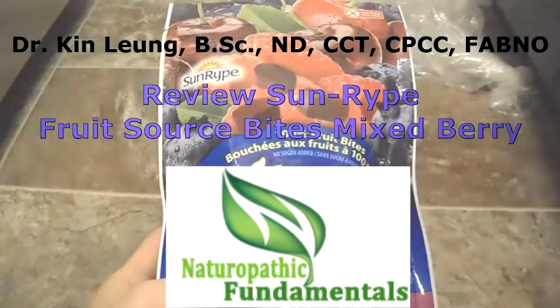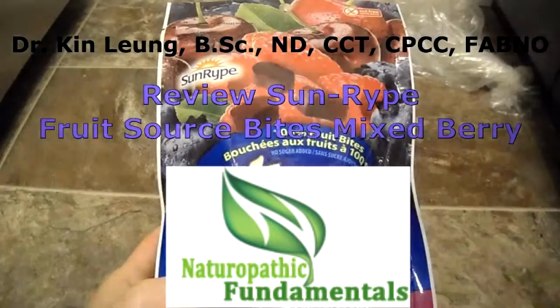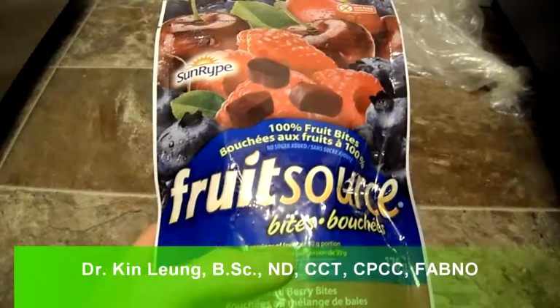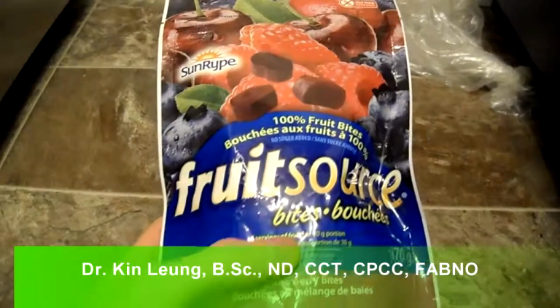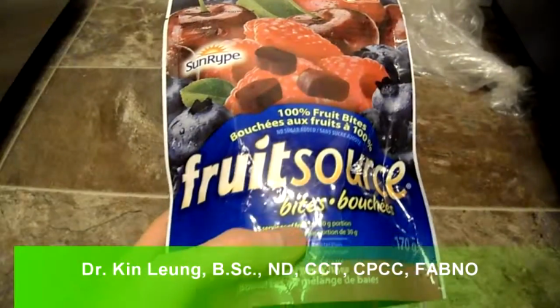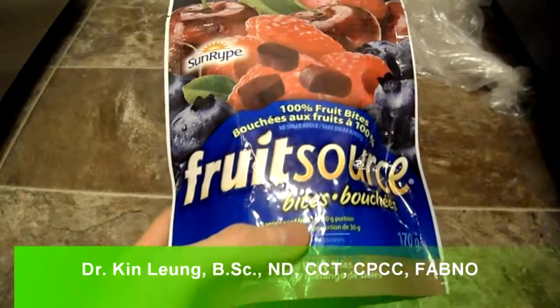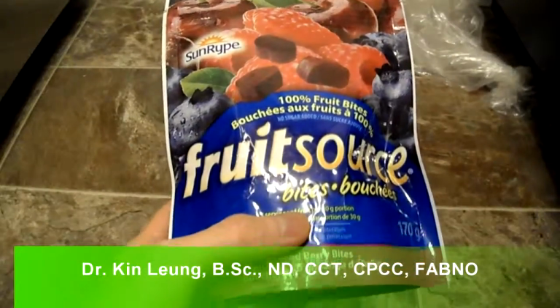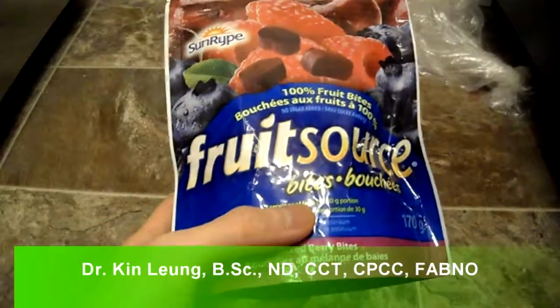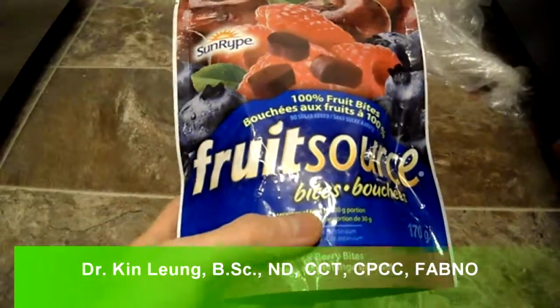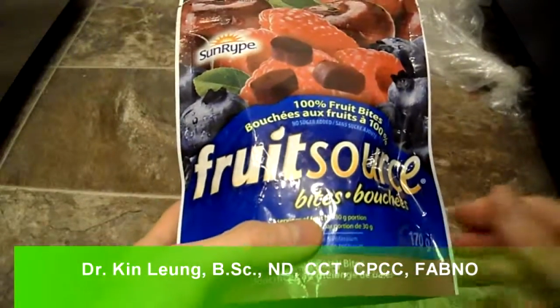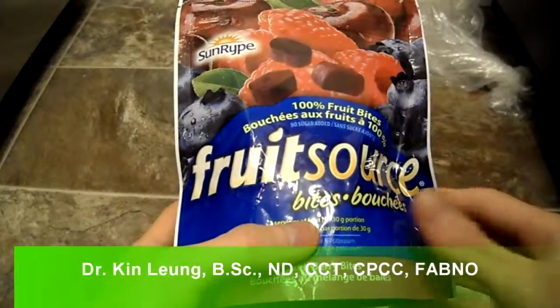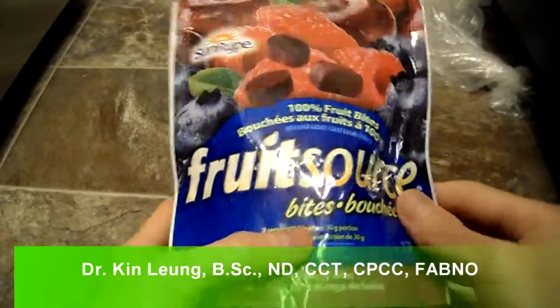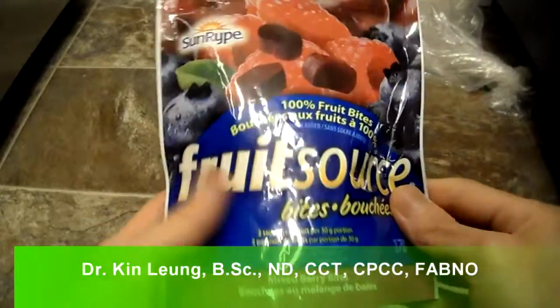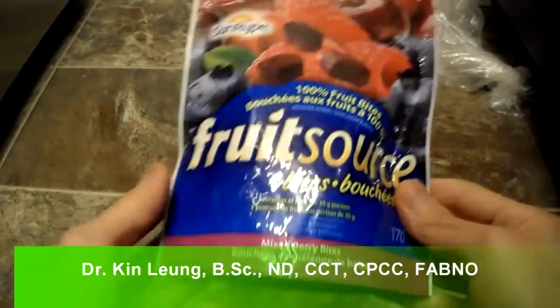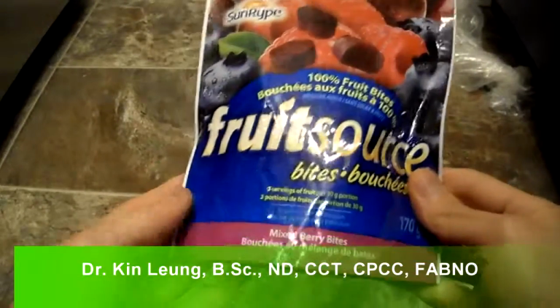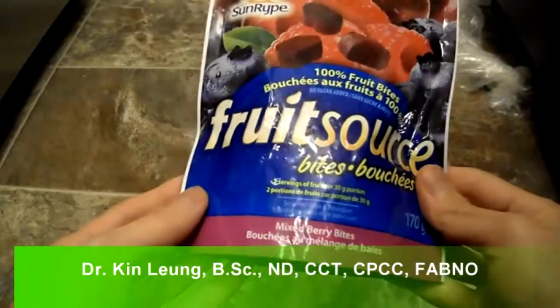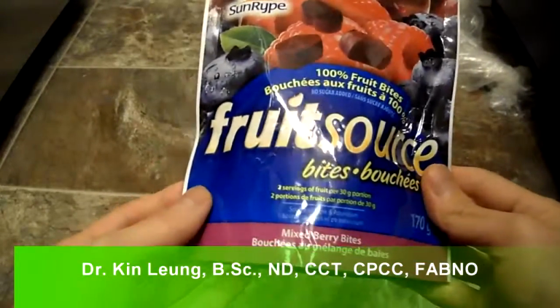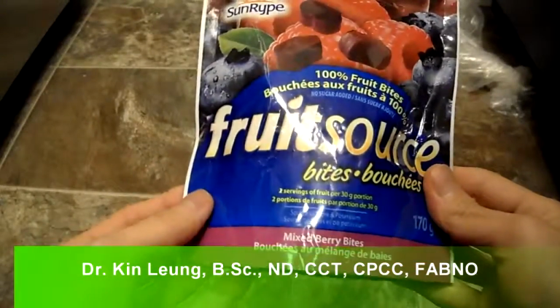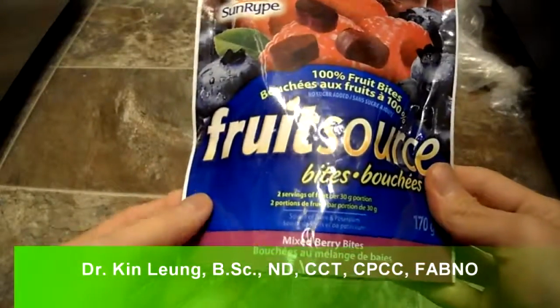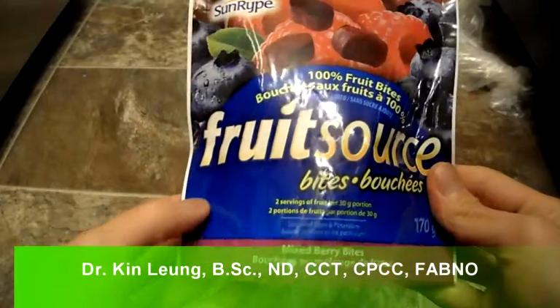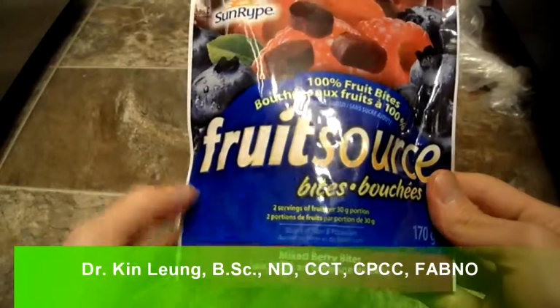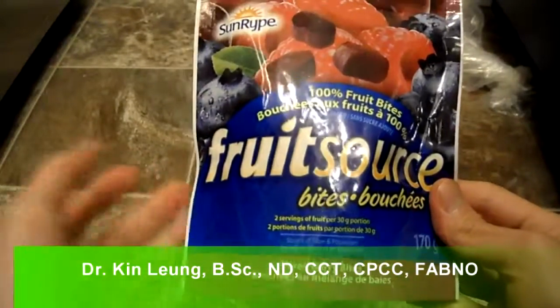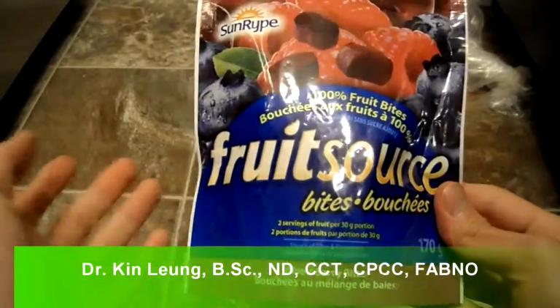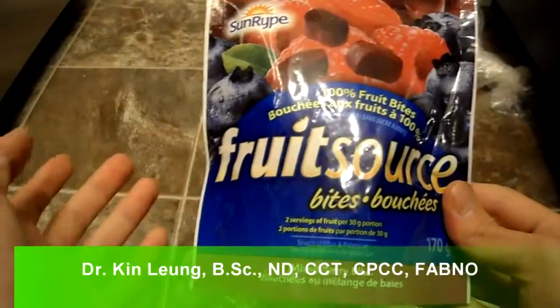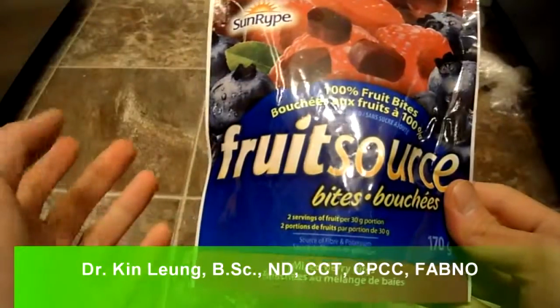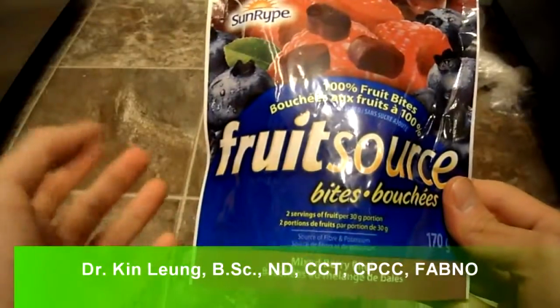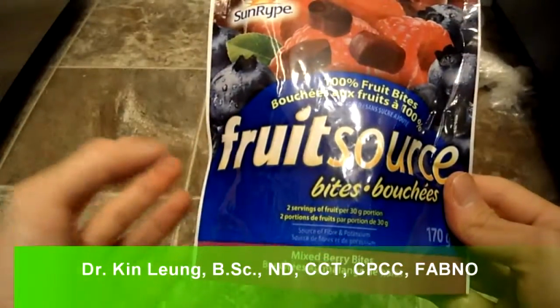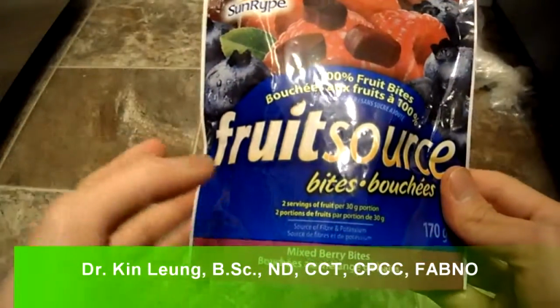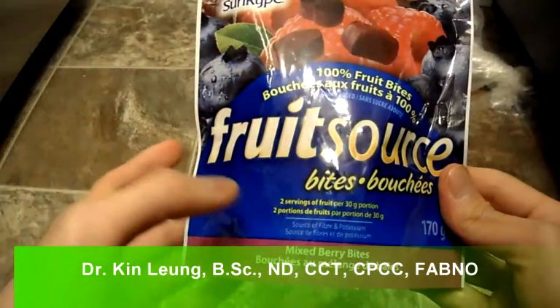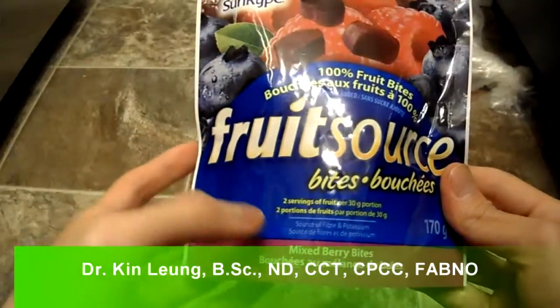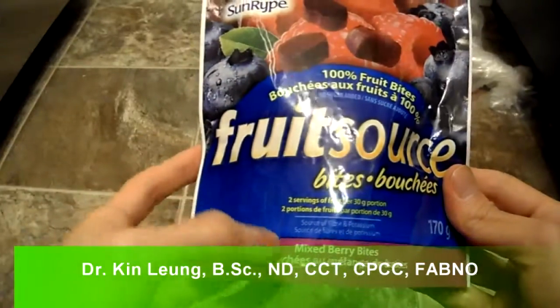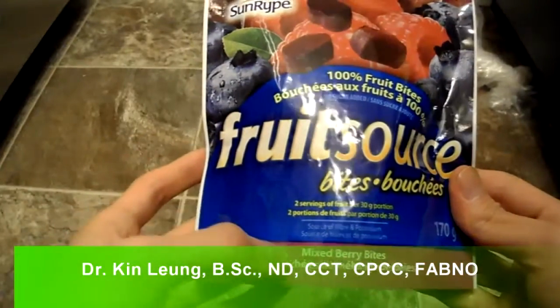All right, so today I'm doing a review on Sunripe food snacks. I saw this at the local grocery store — it's kind of neat.